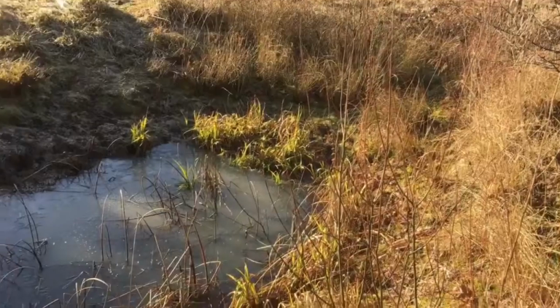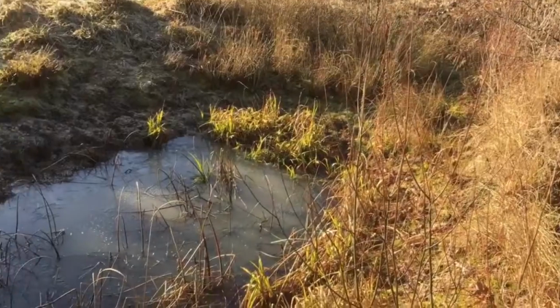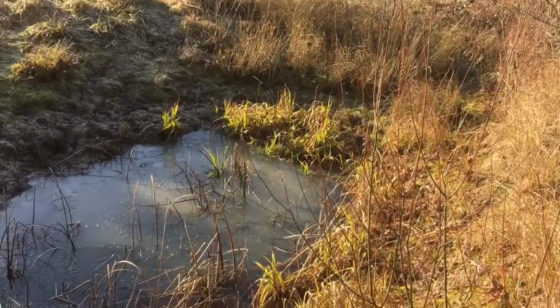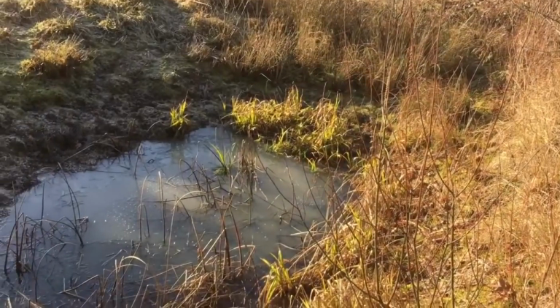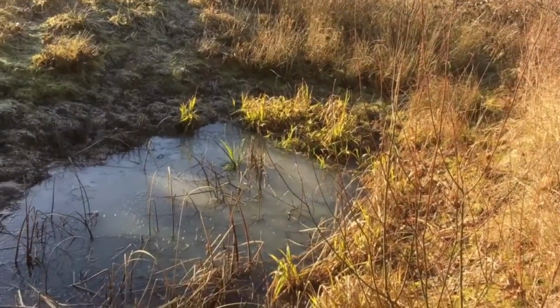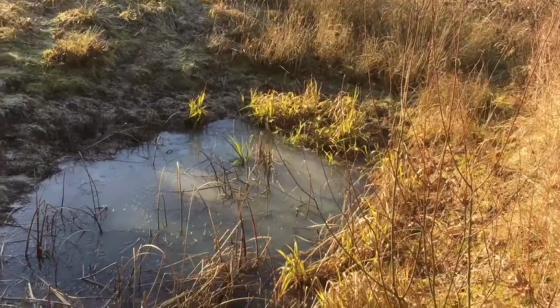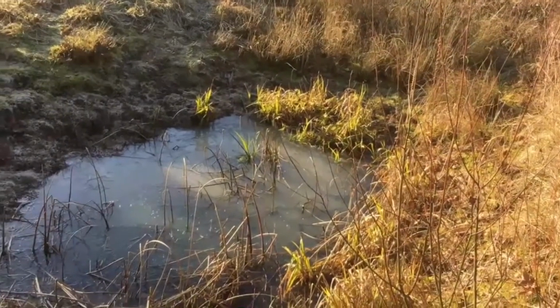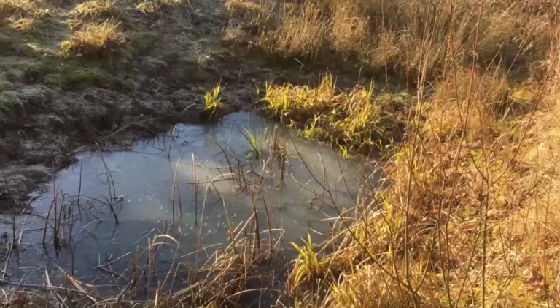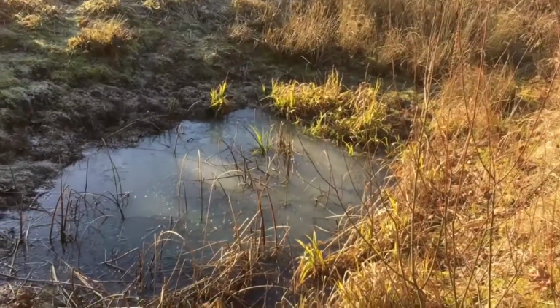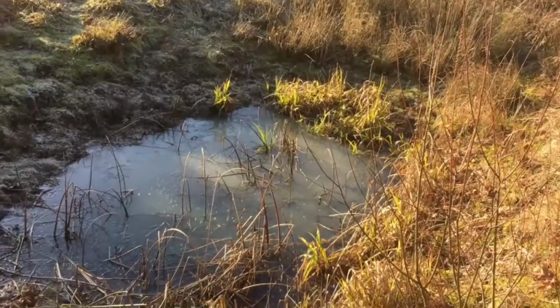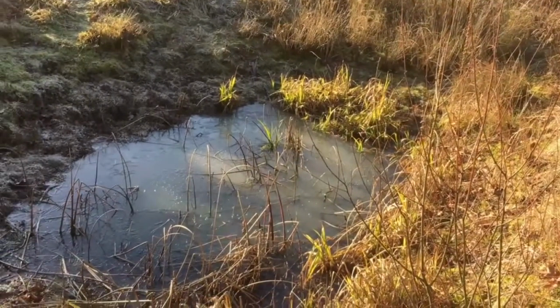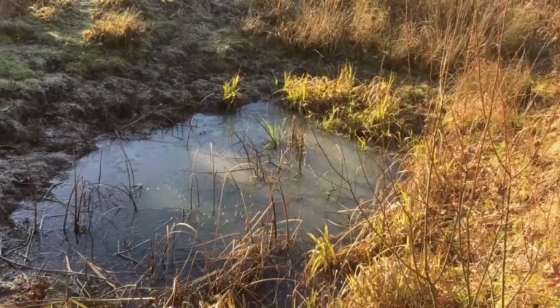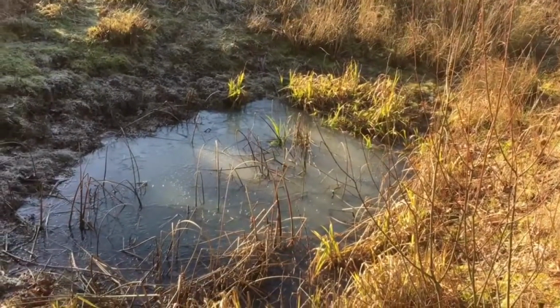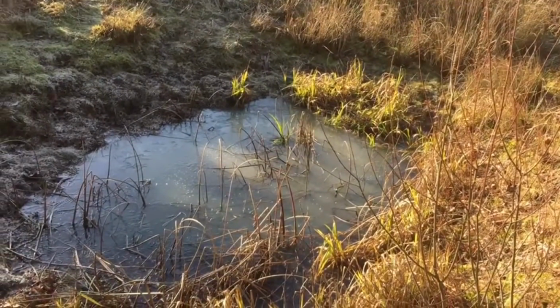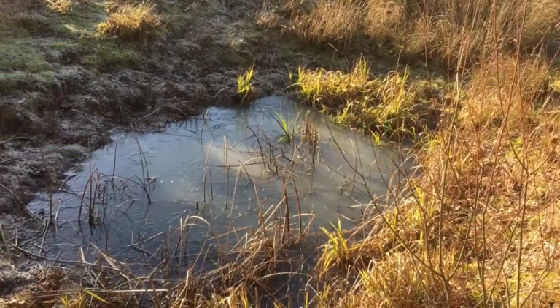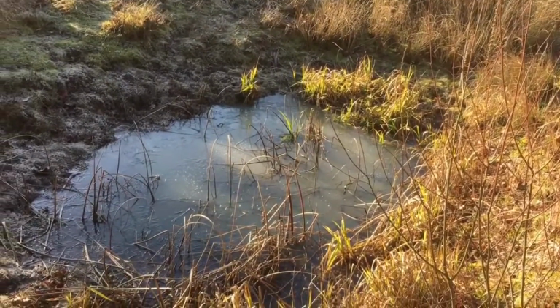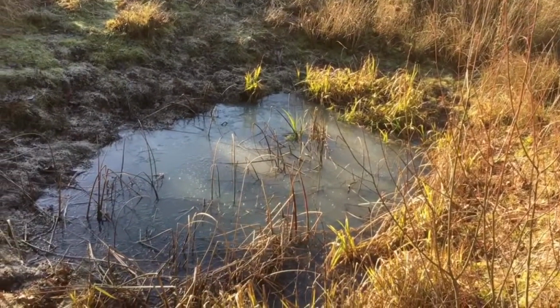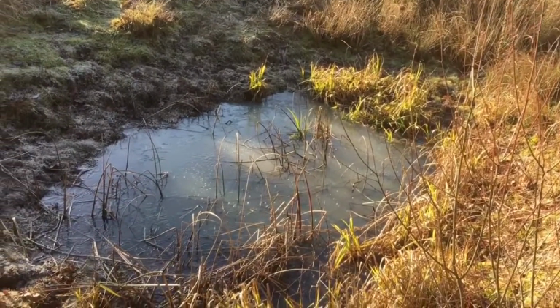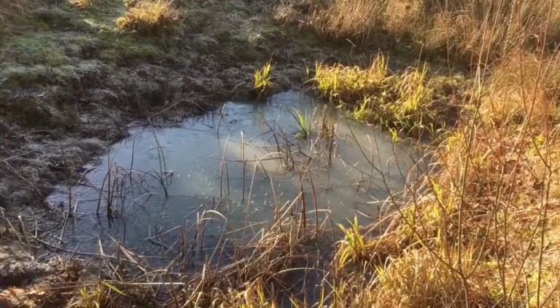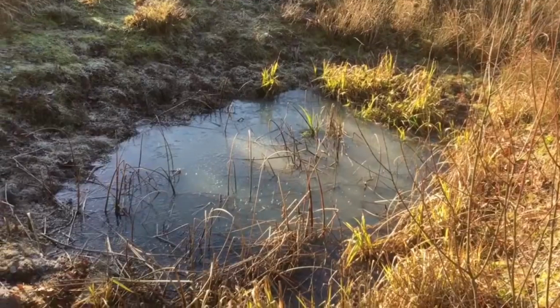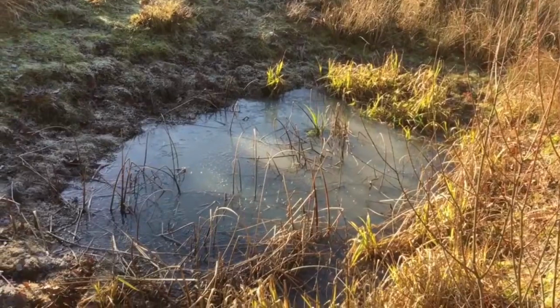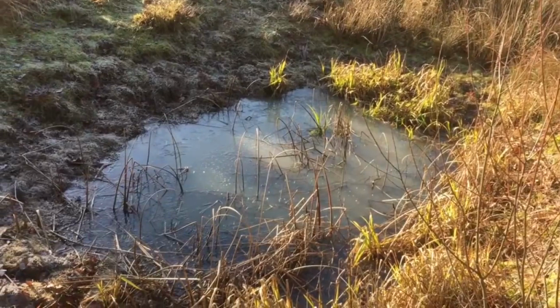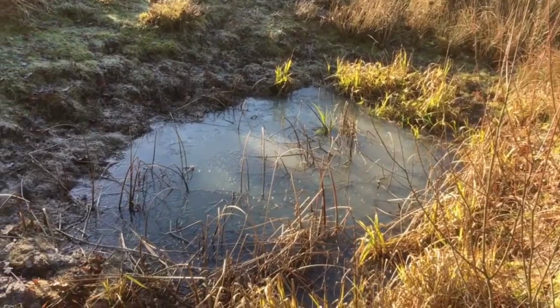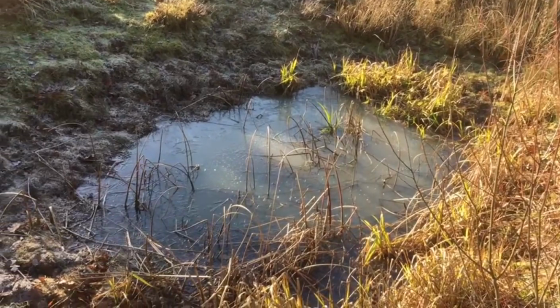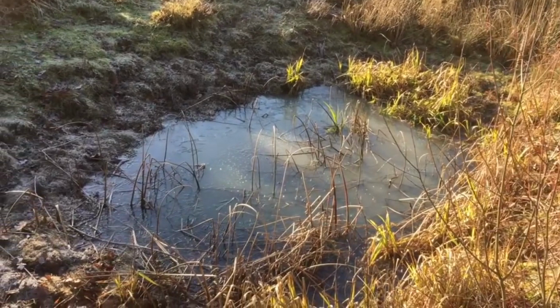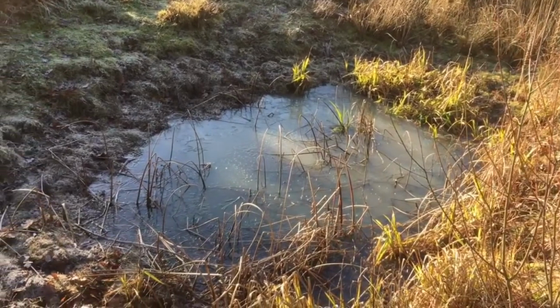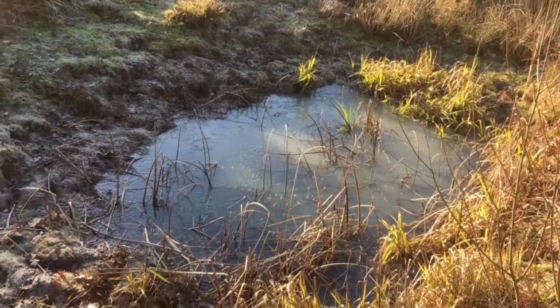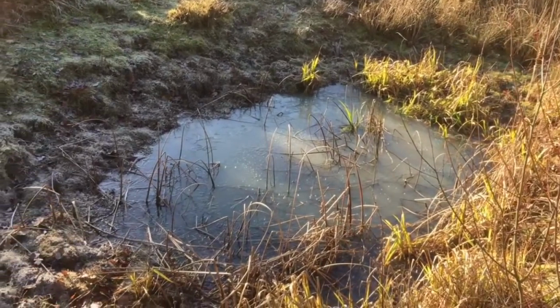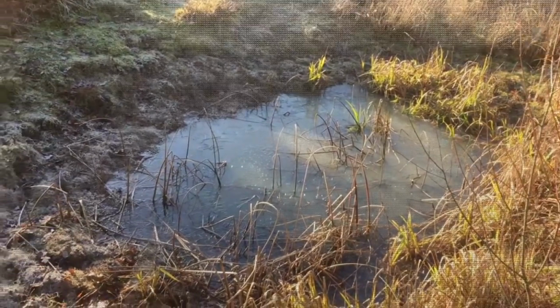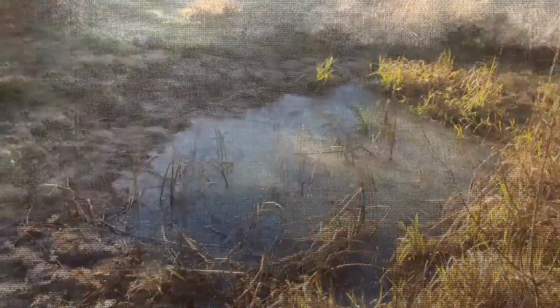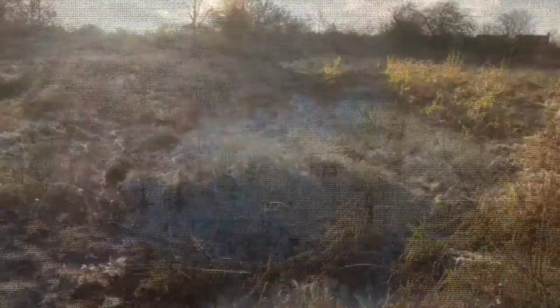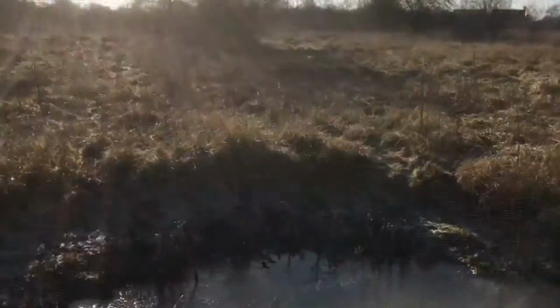Pillwort loves clean, slightly acid water, but unfortunately these days most ponds and lakes are too polluted for this plant.